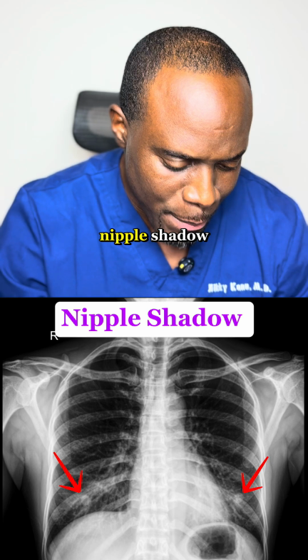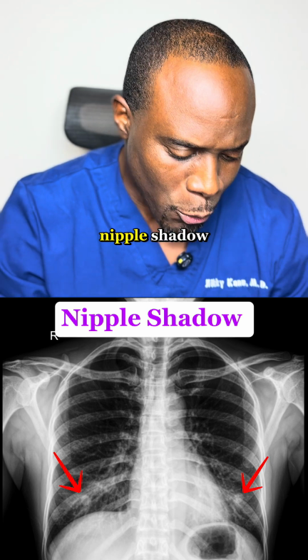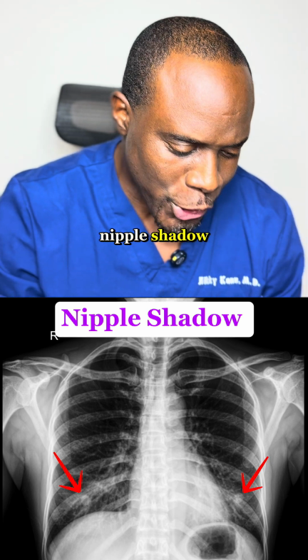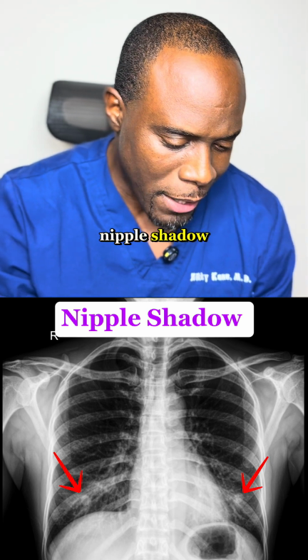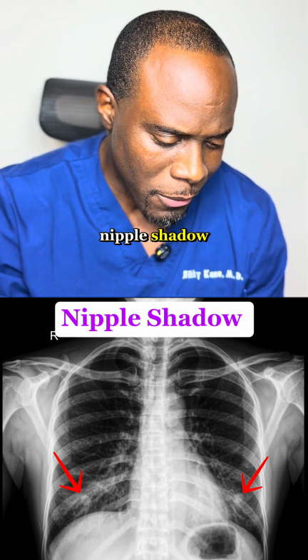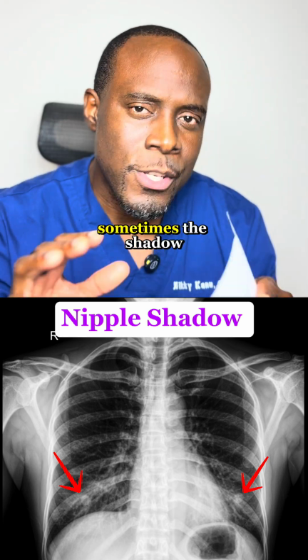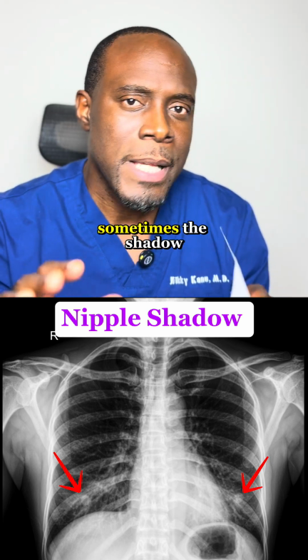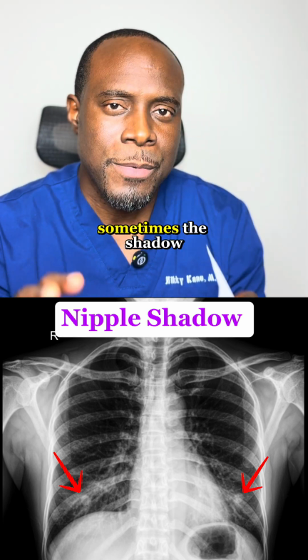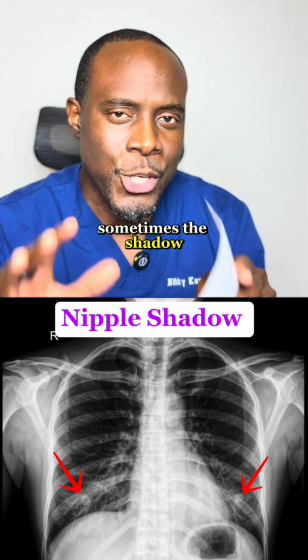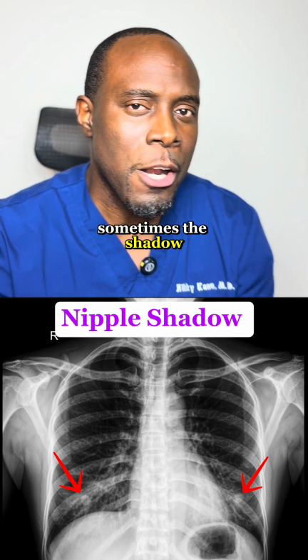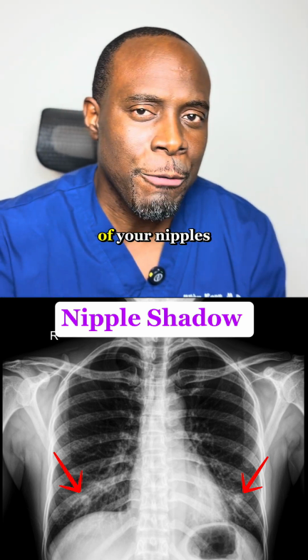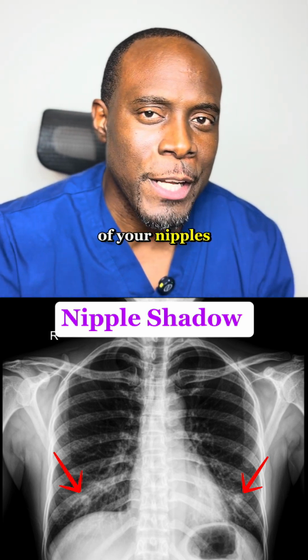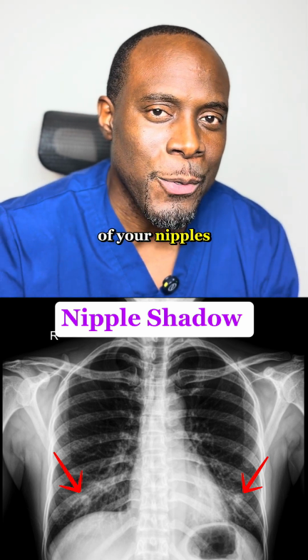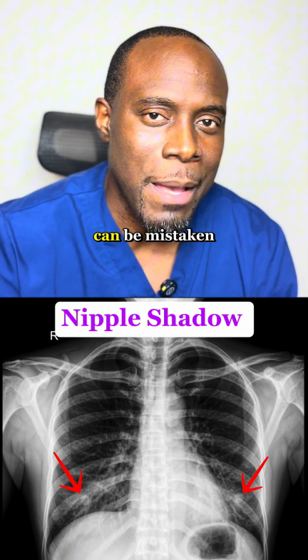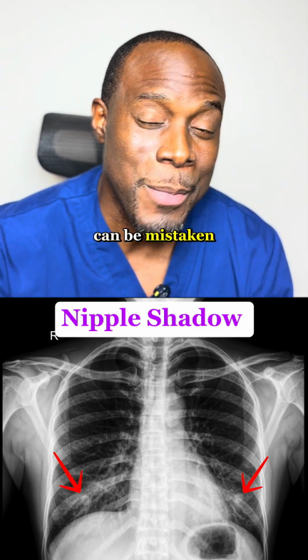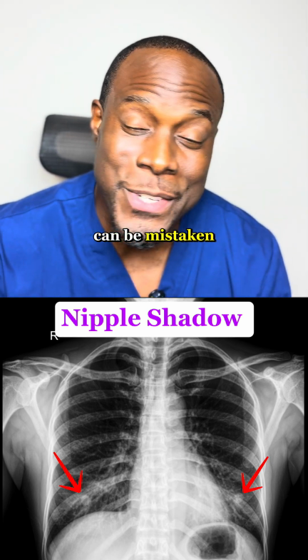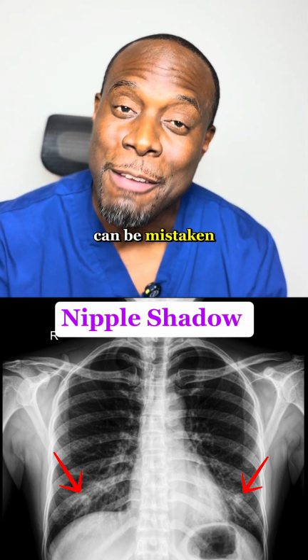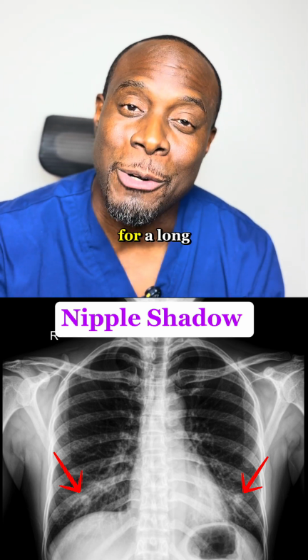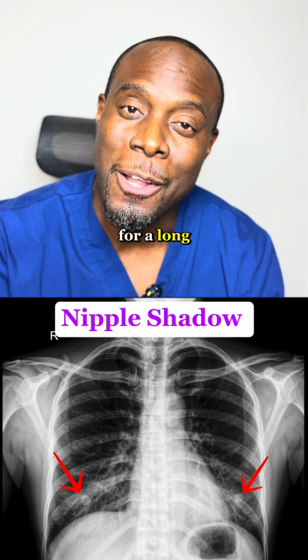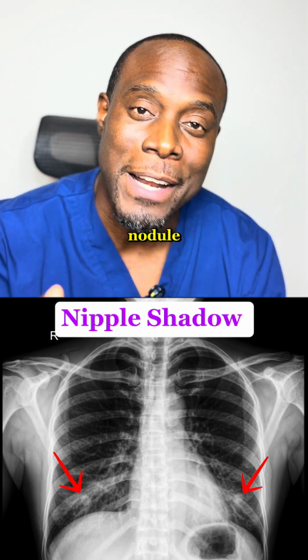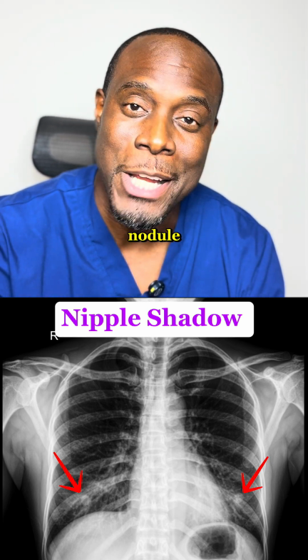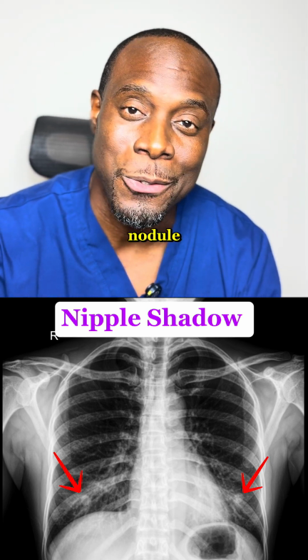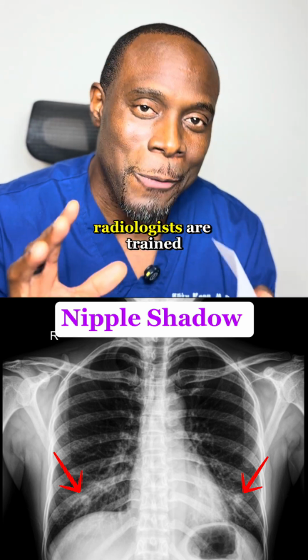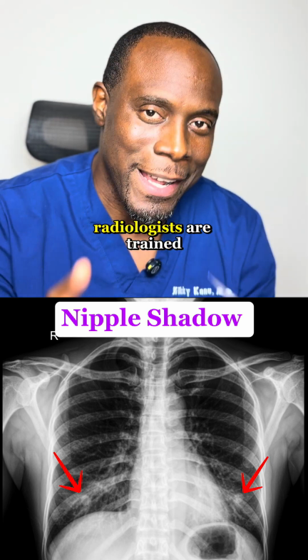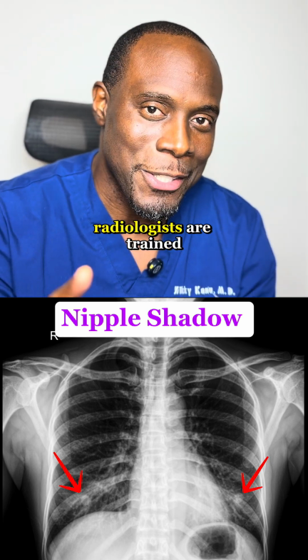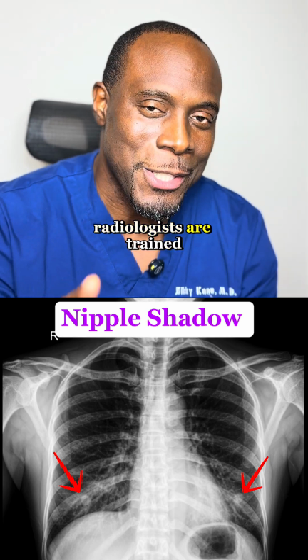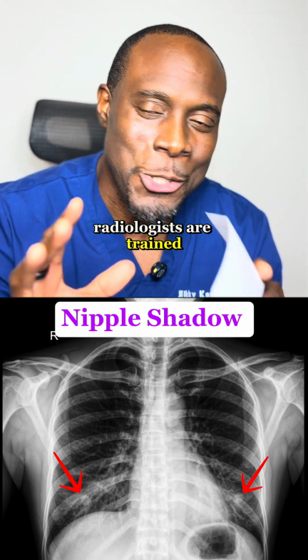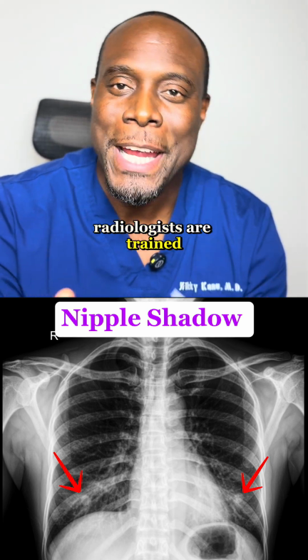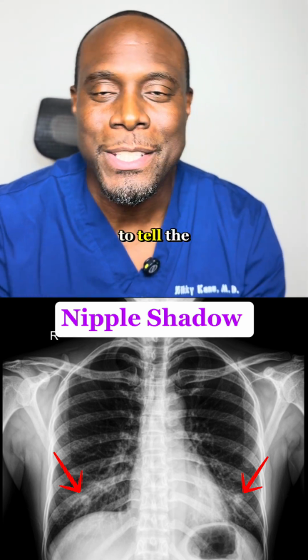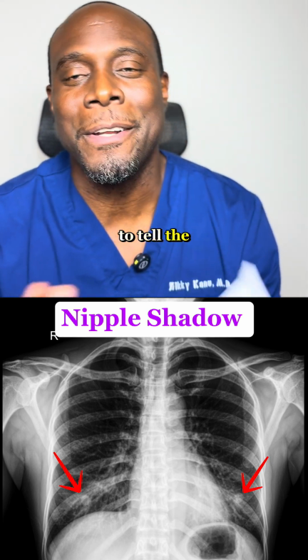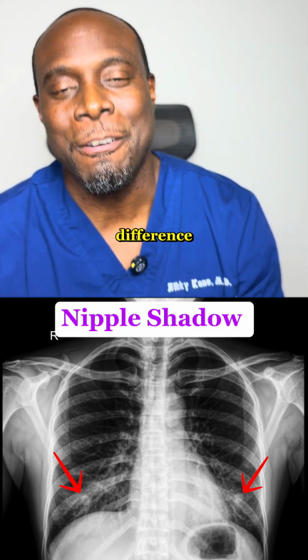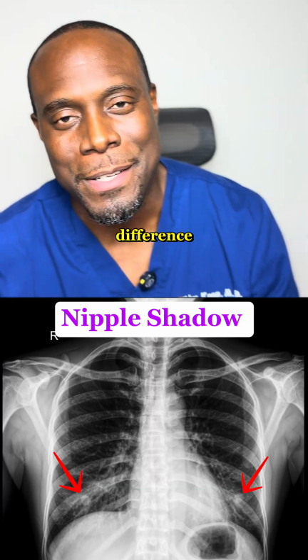Nipple shadow. Sometimes the shadow of your nipples can be mistaken for a lung nodule. Radiologists are trained to tell the difference.